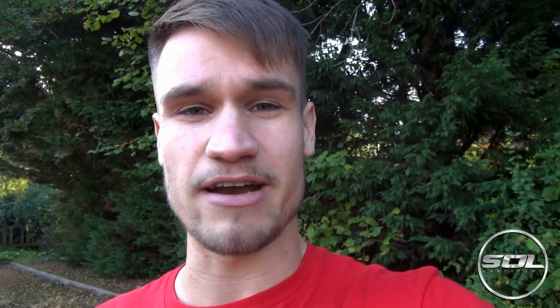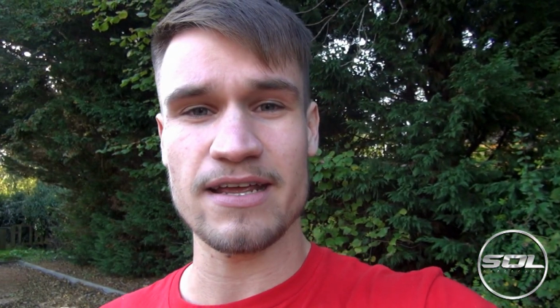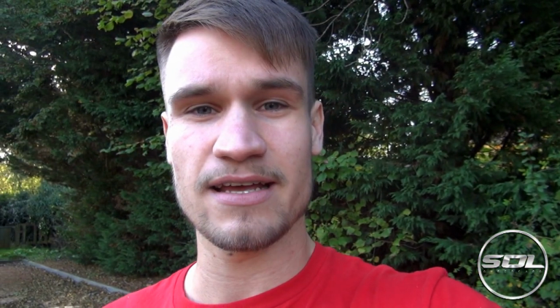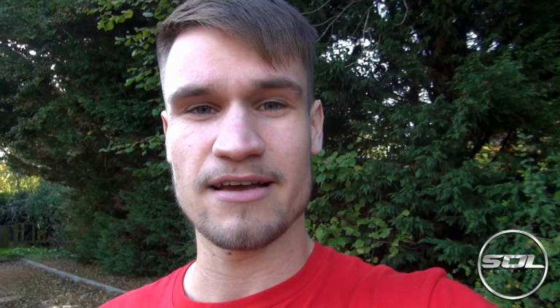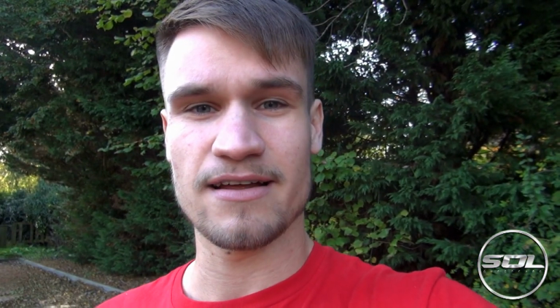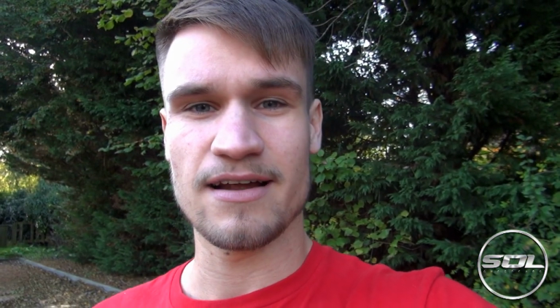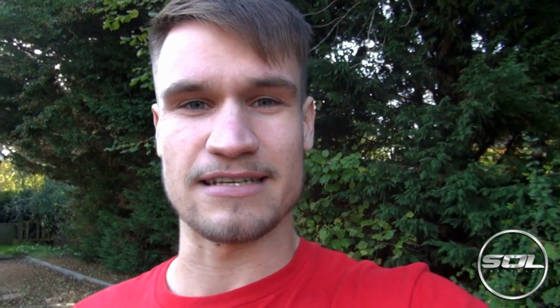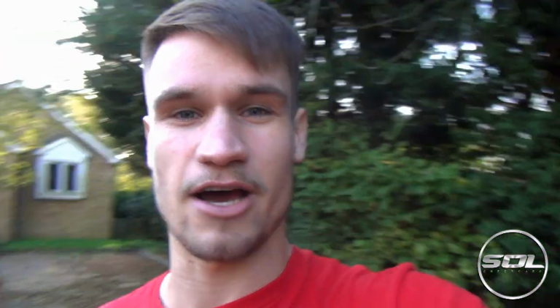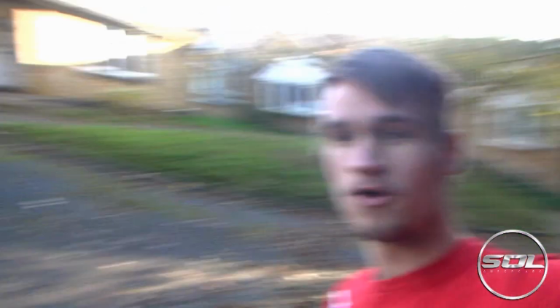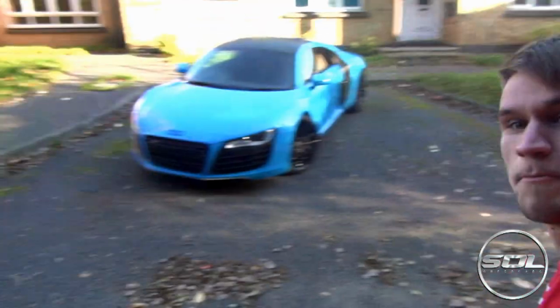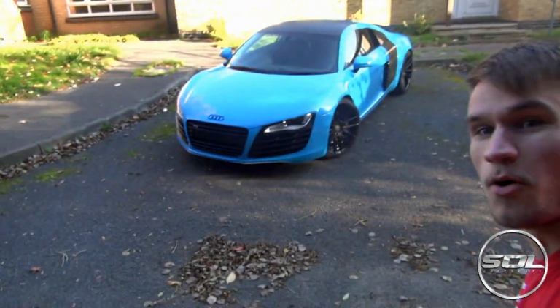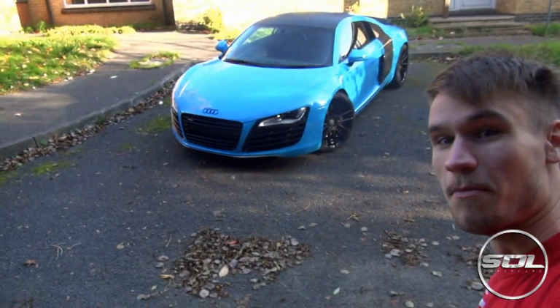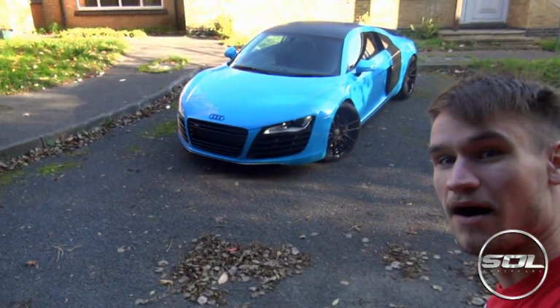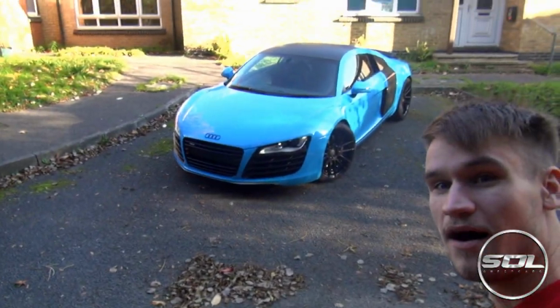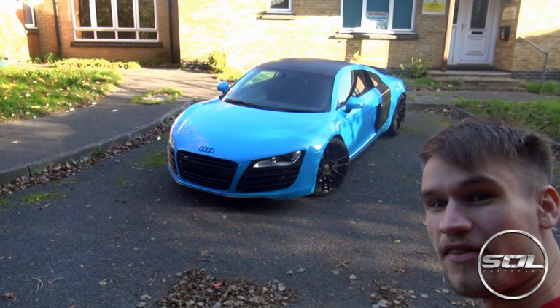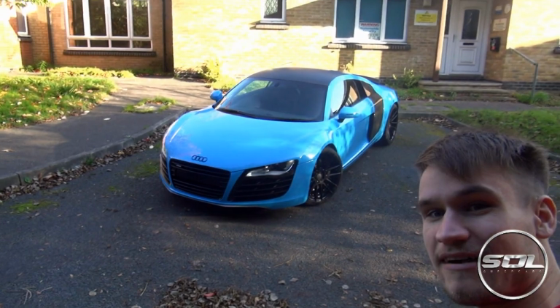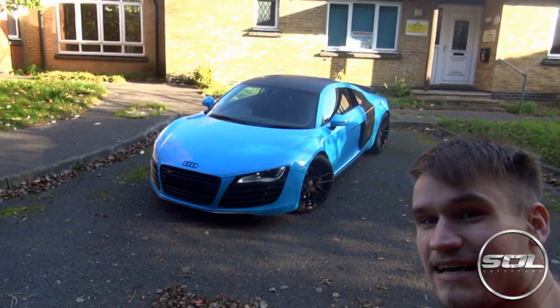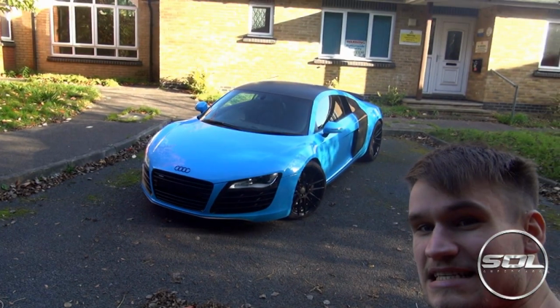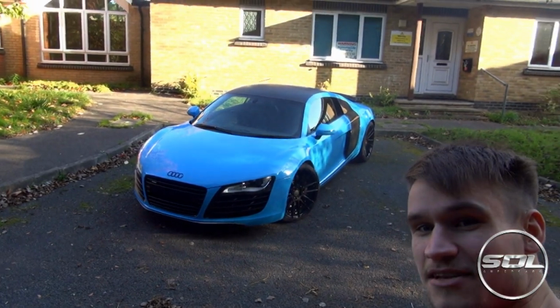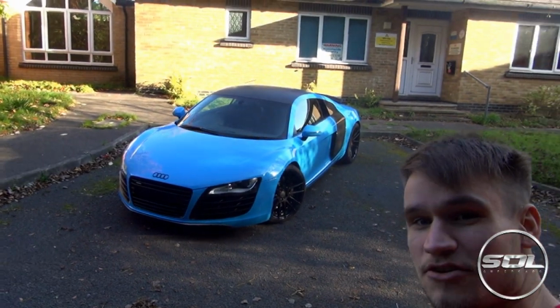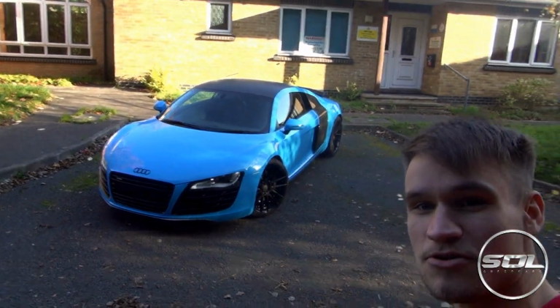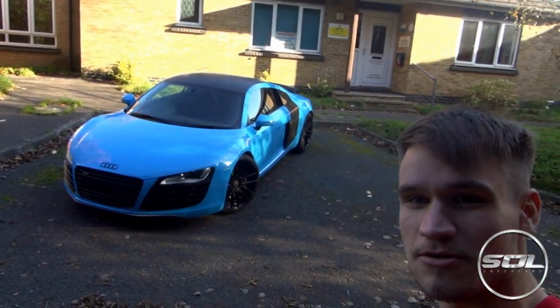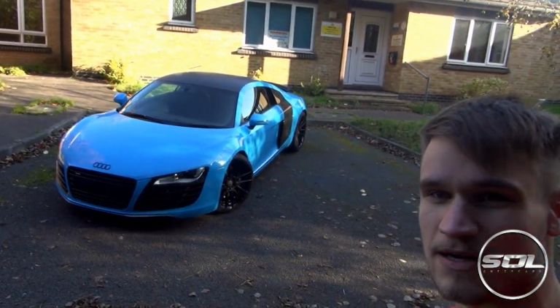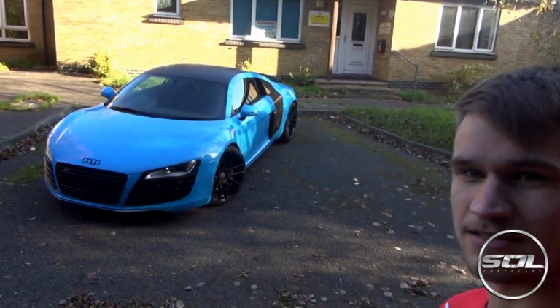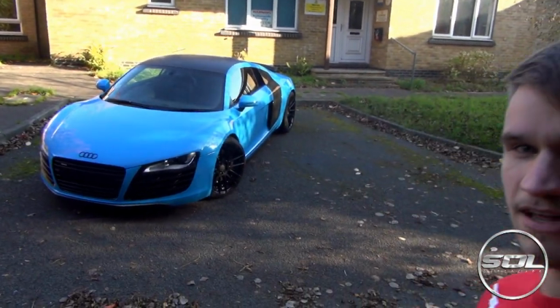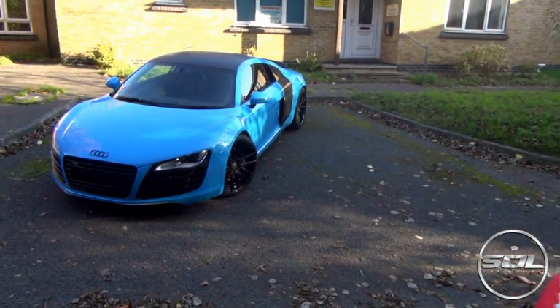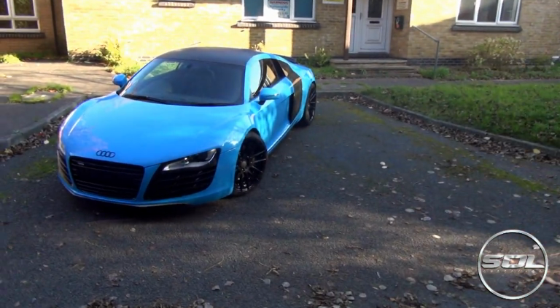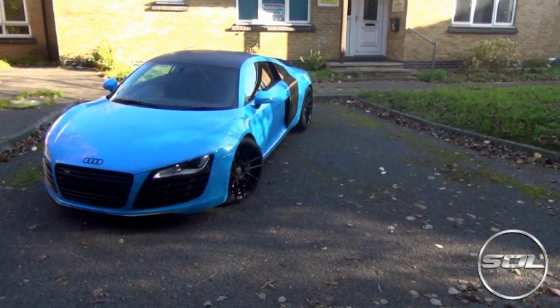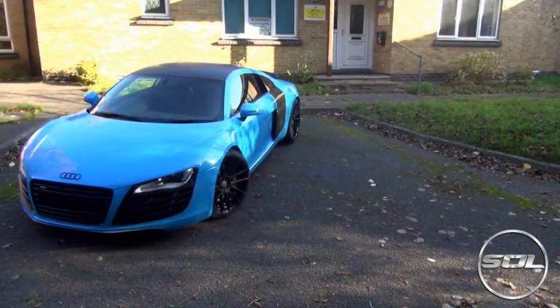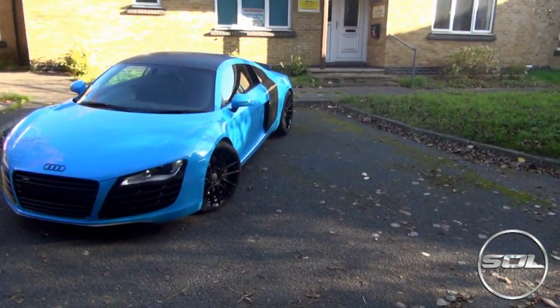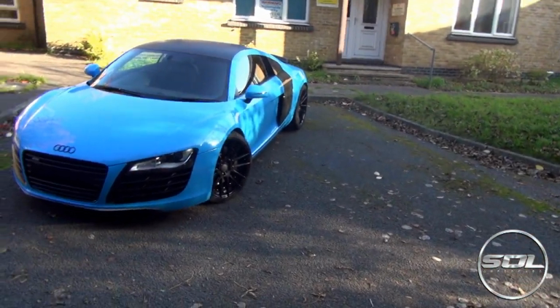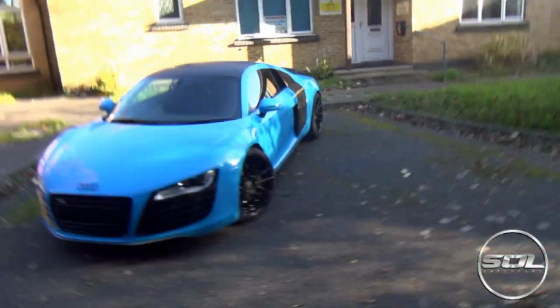You ready? Let's go. Boom! There it is — the new Supercars of London Audi R8.